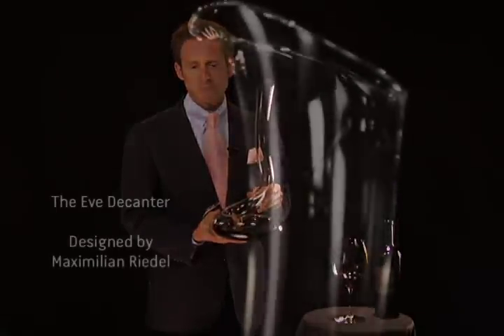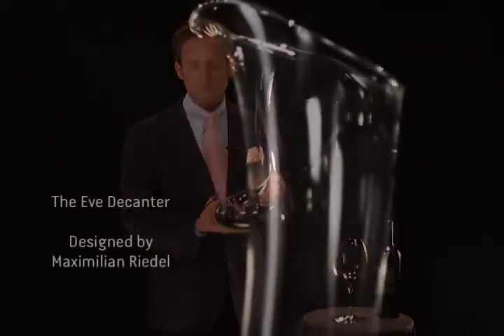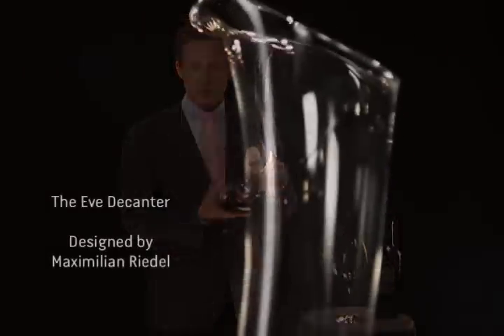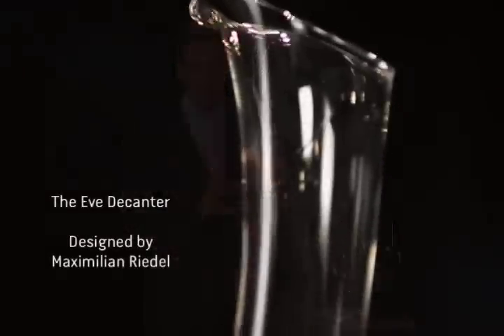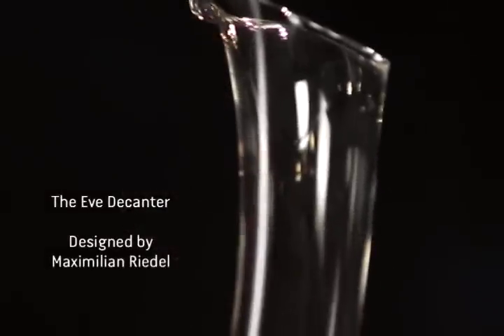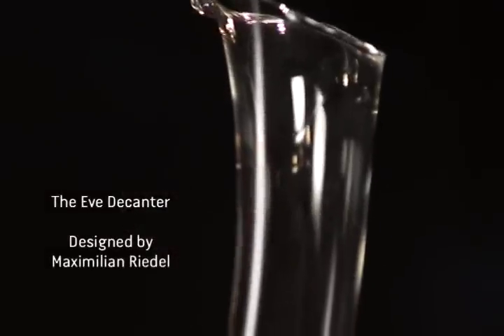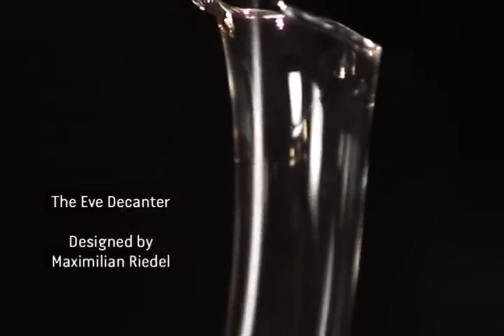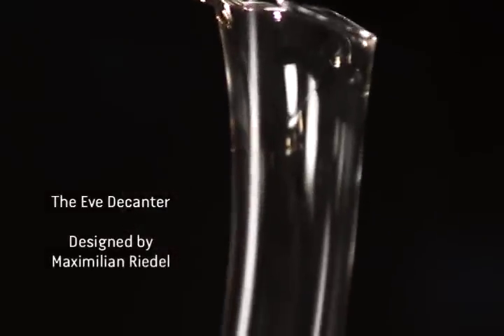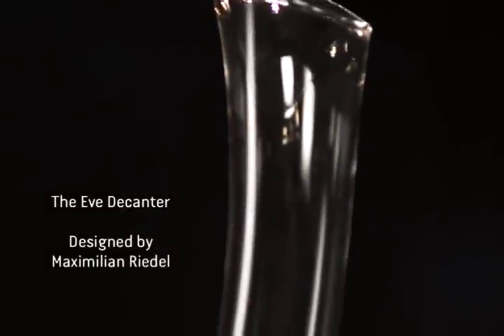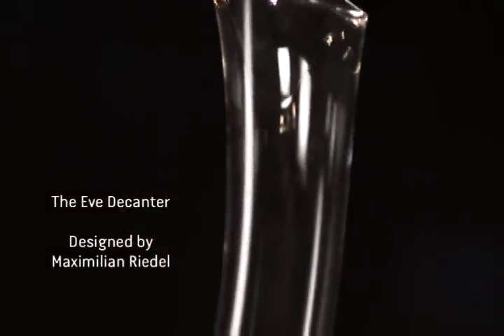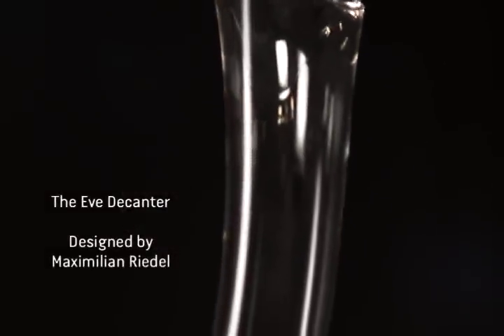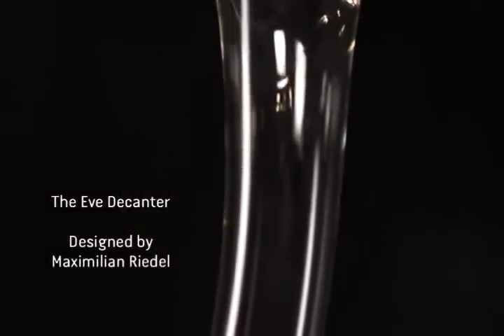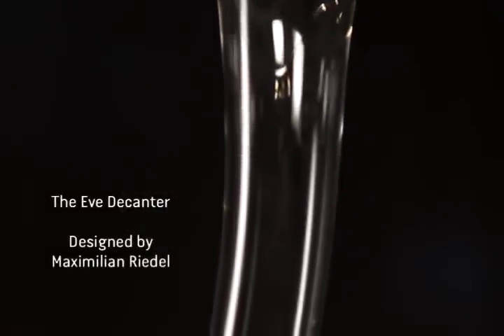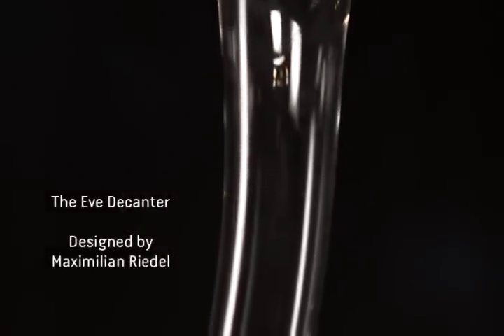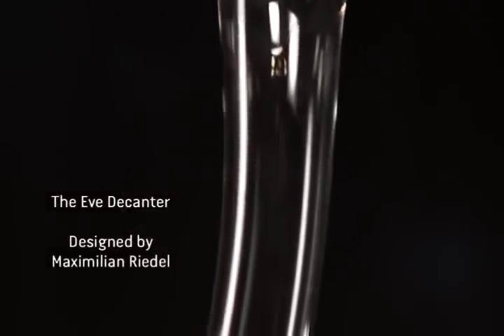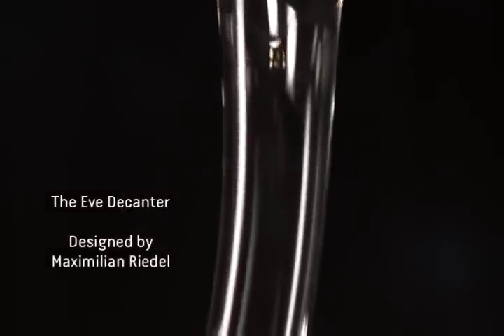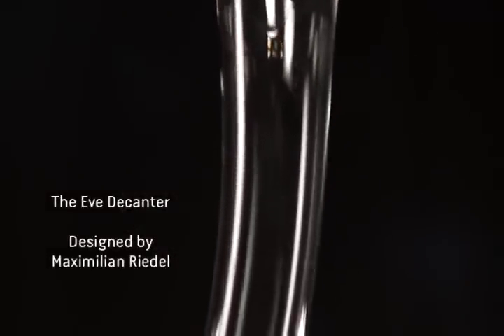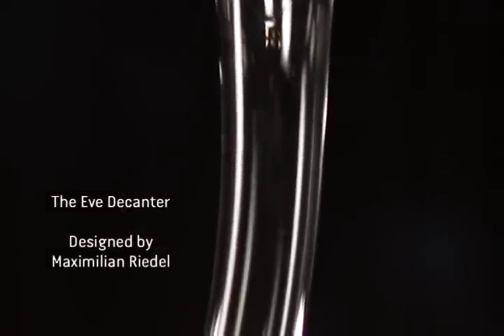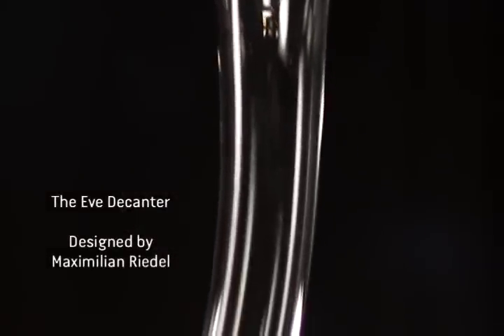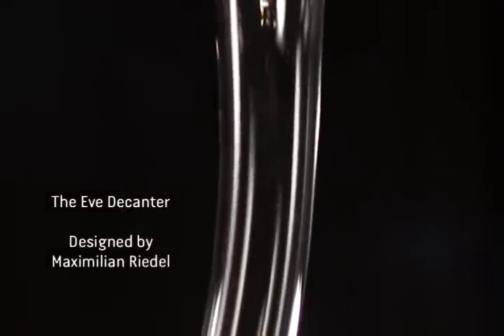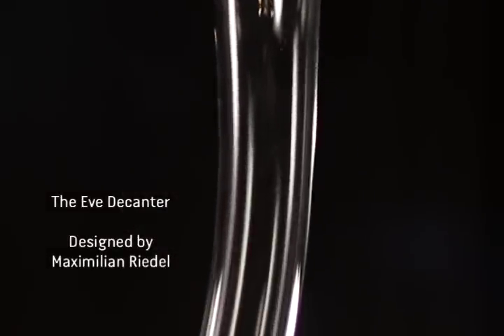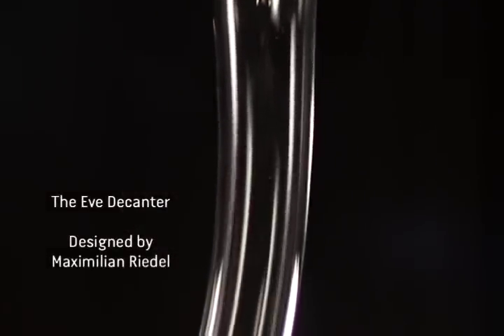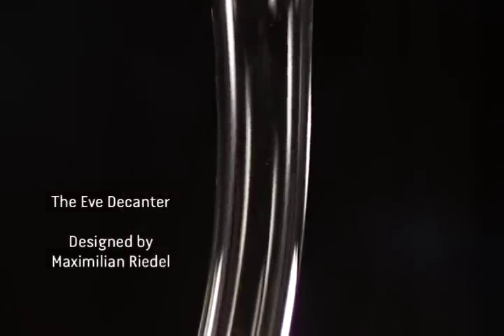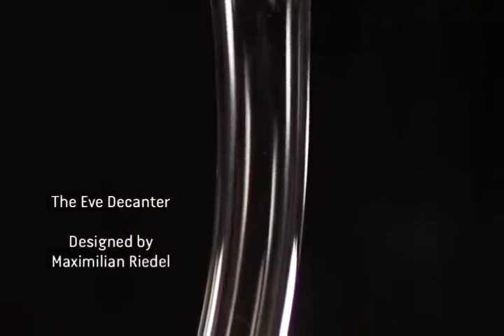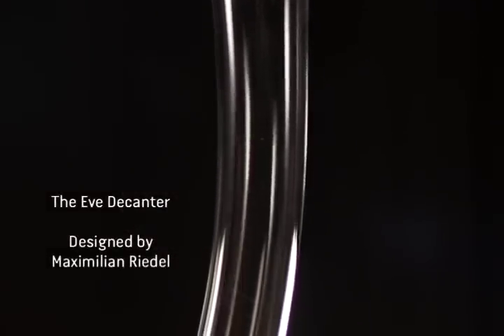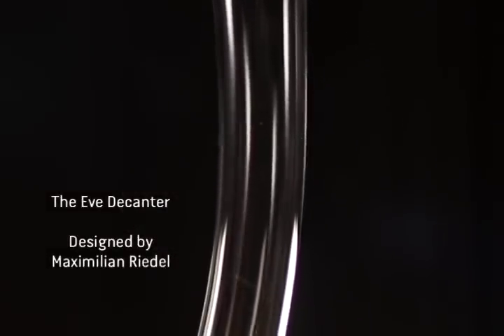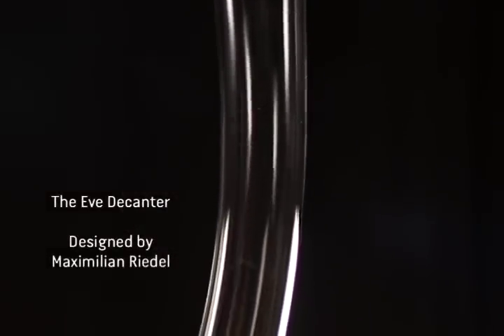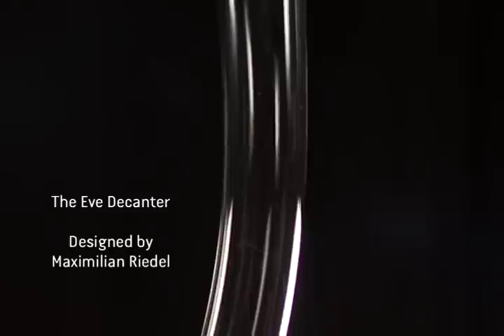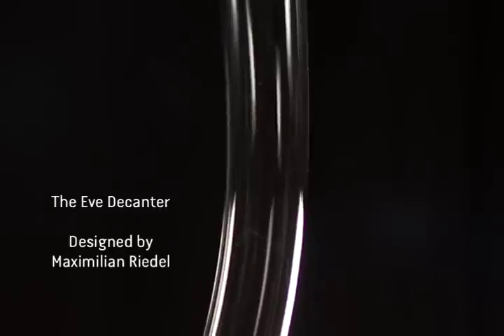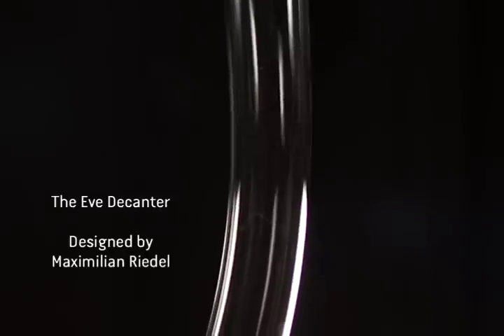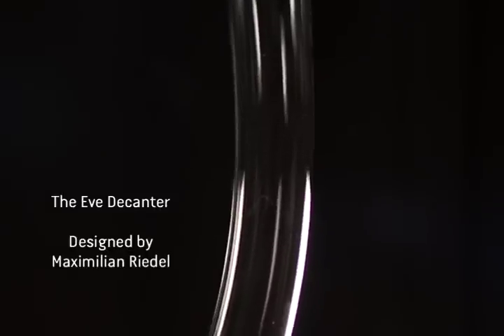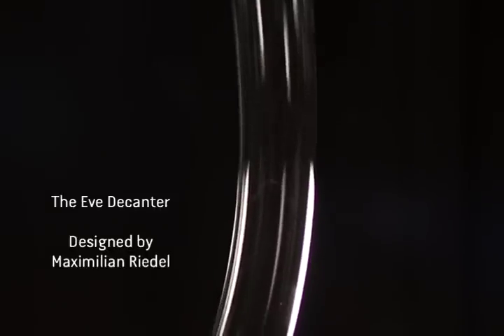Cheers! I hope this decanter will decant your wine and show it at its best.